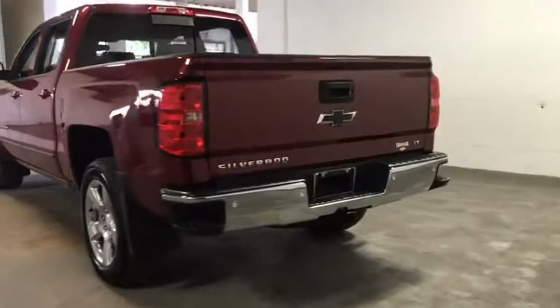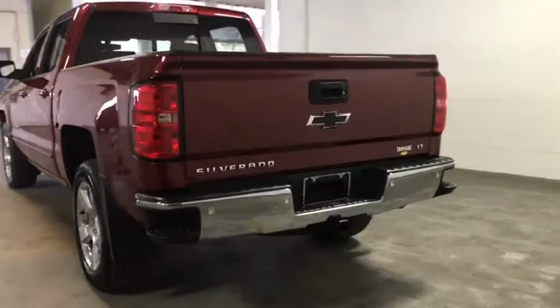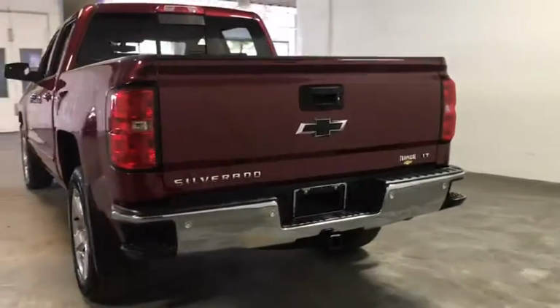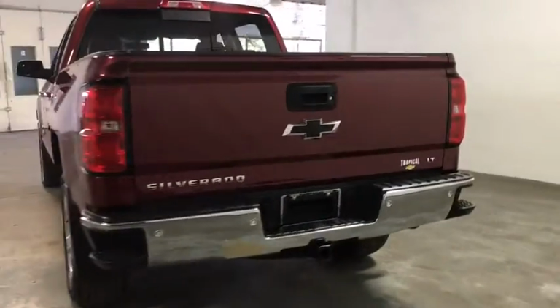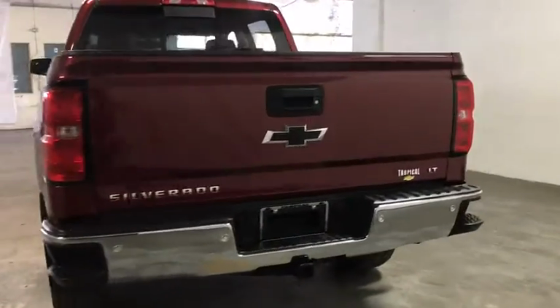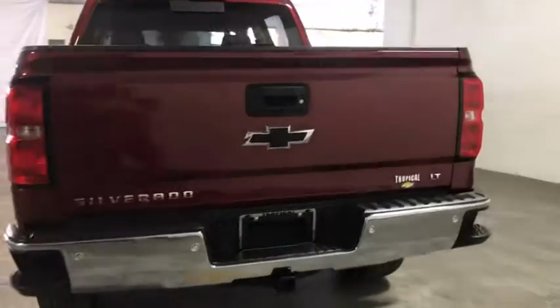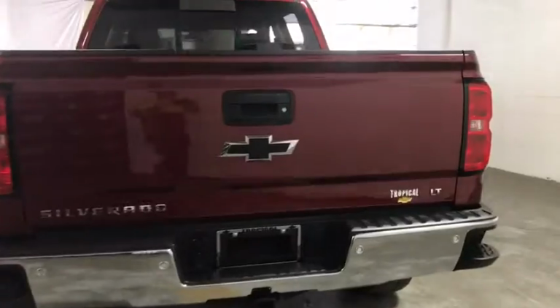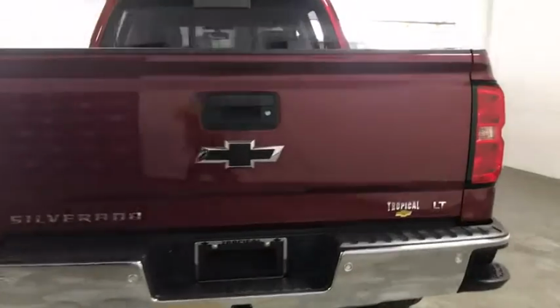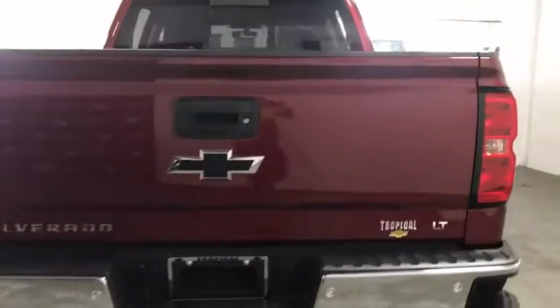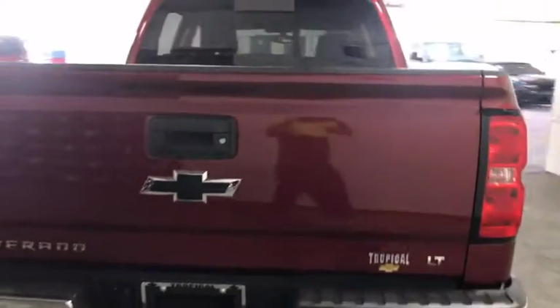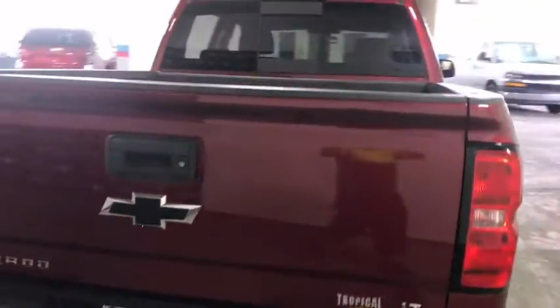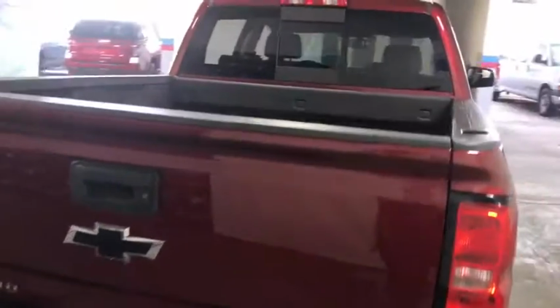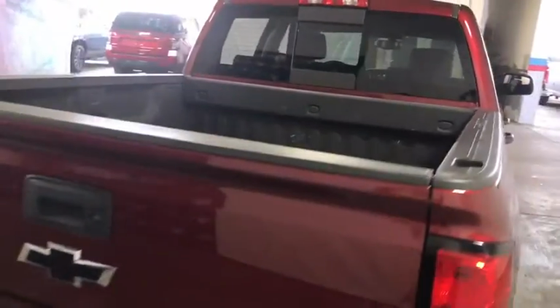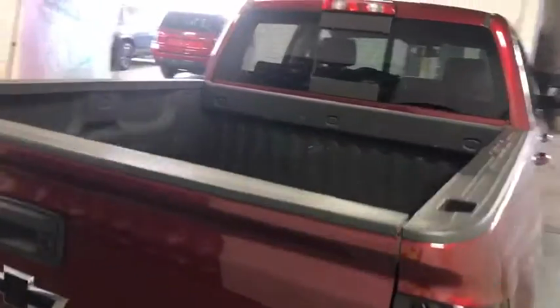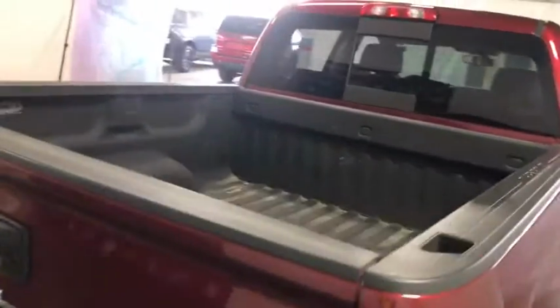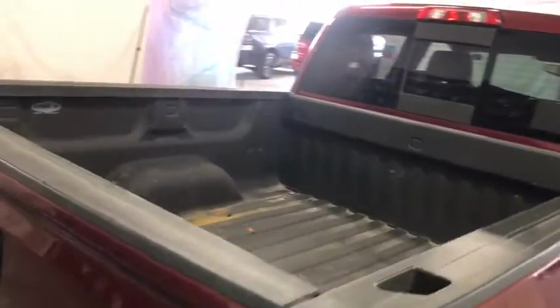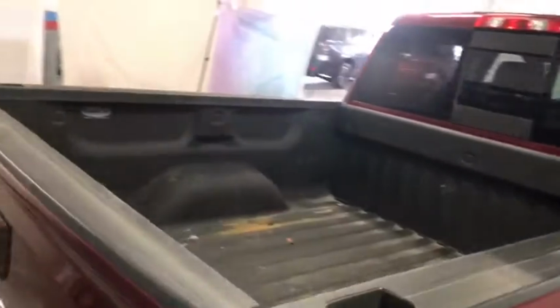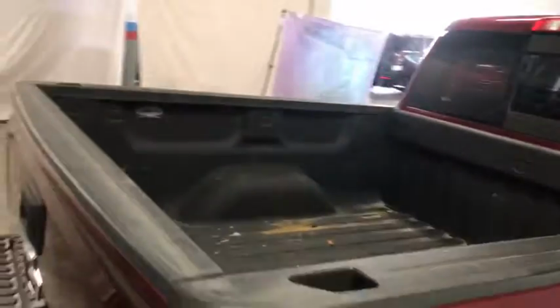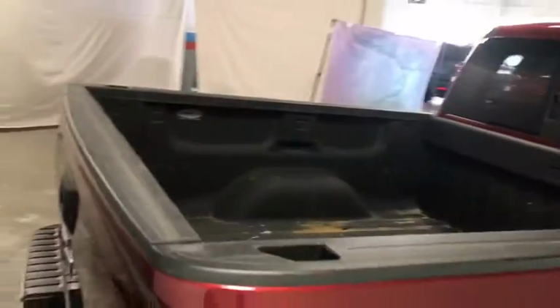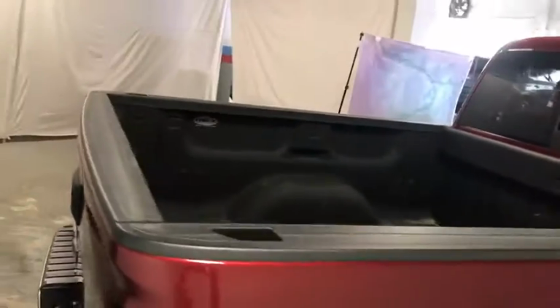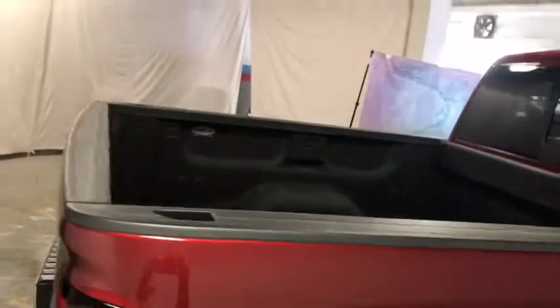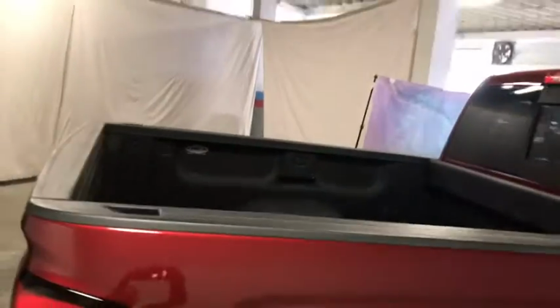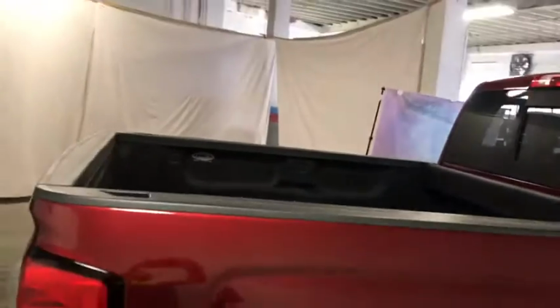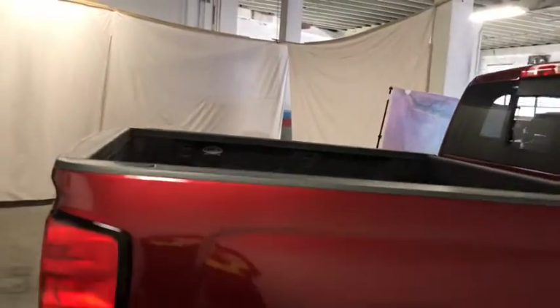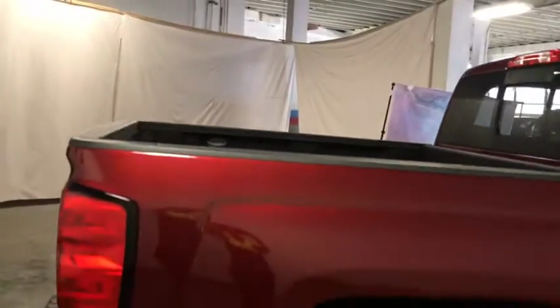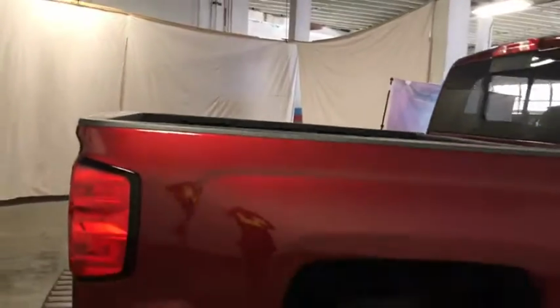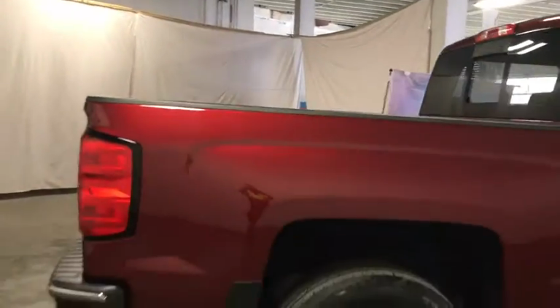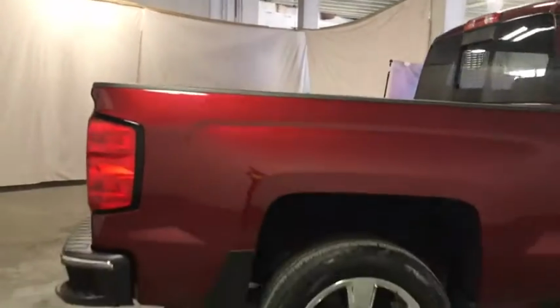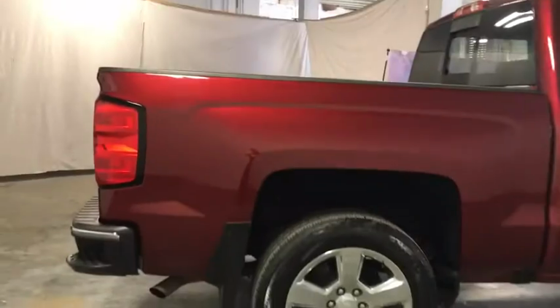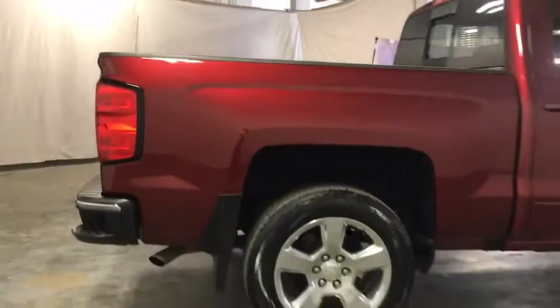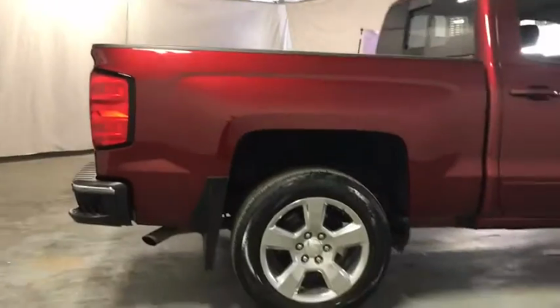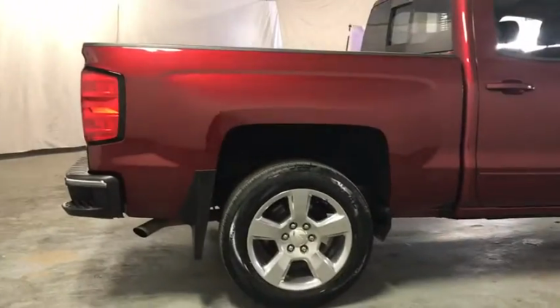Sirius satellite radio. This beauty is sure to make you the talk of the neighborhood, so call or drop in for a test drive today.